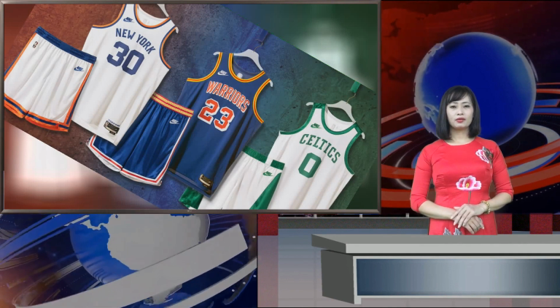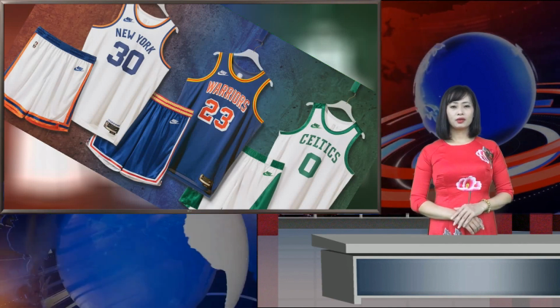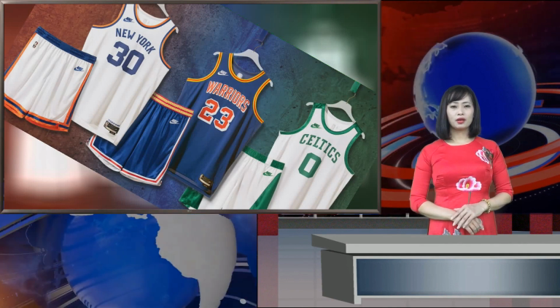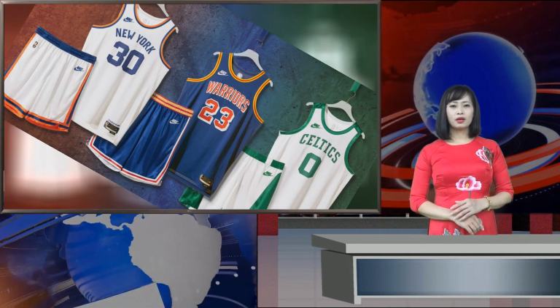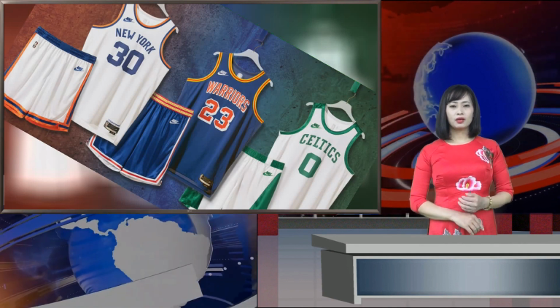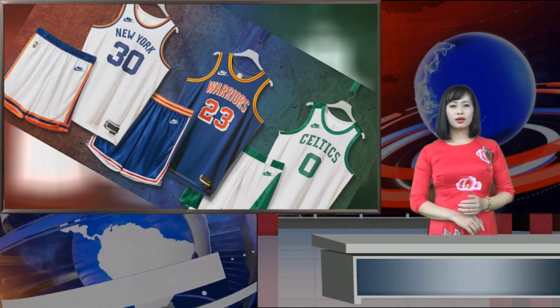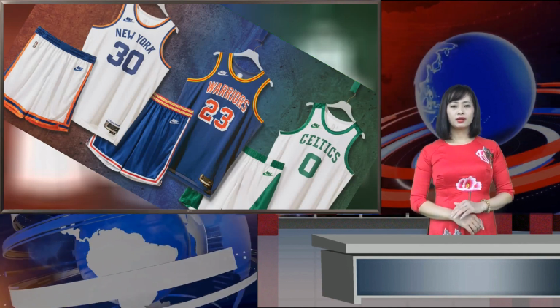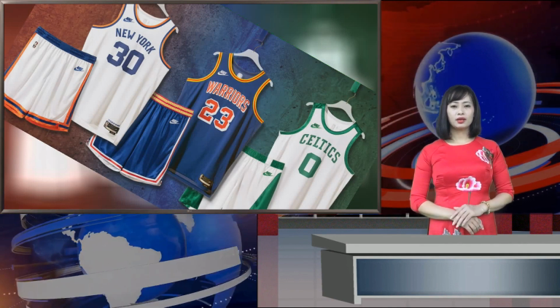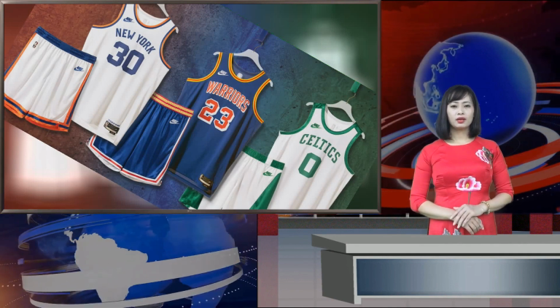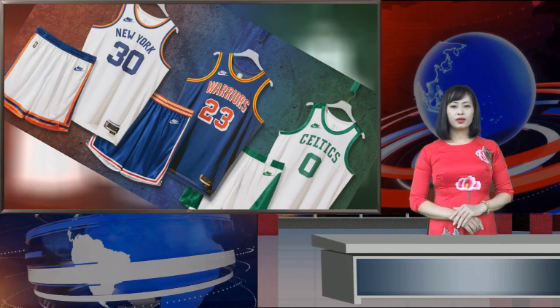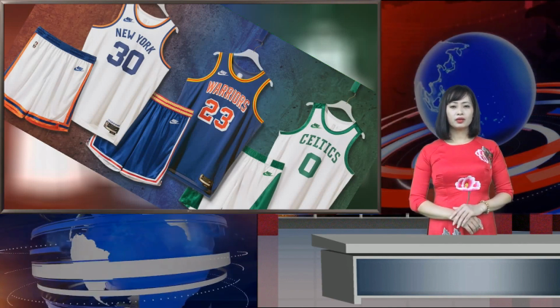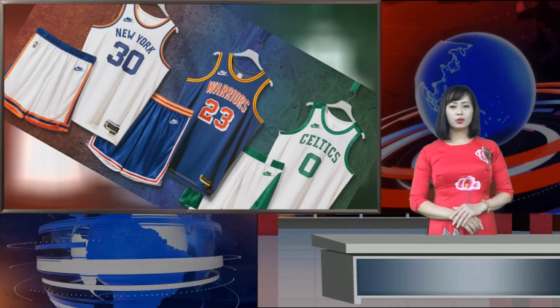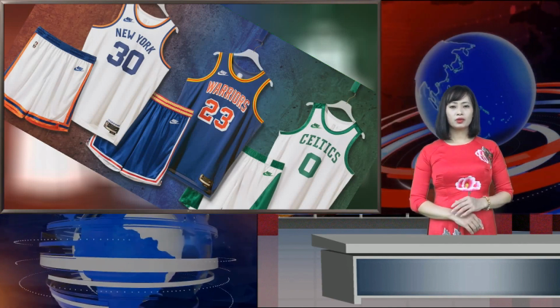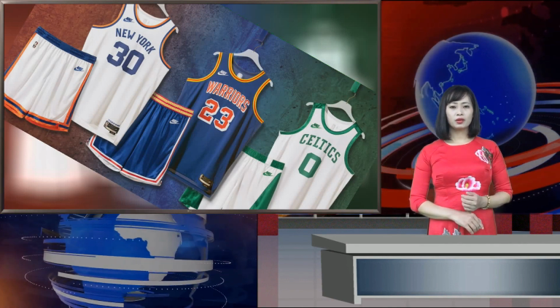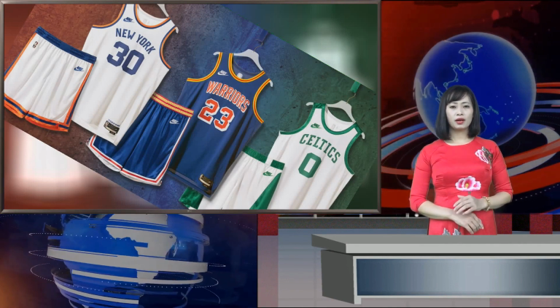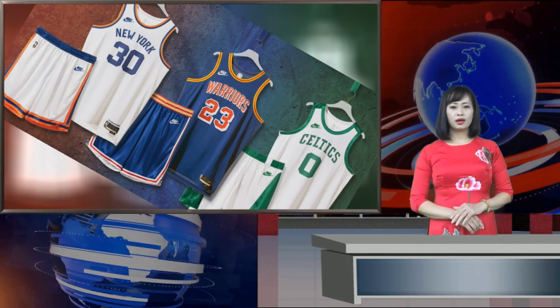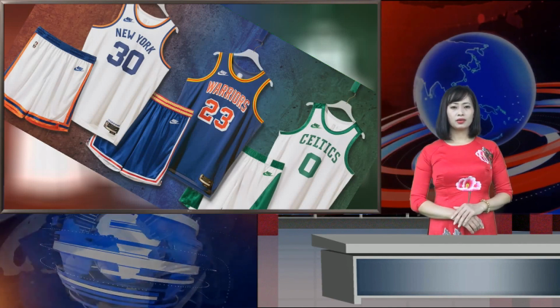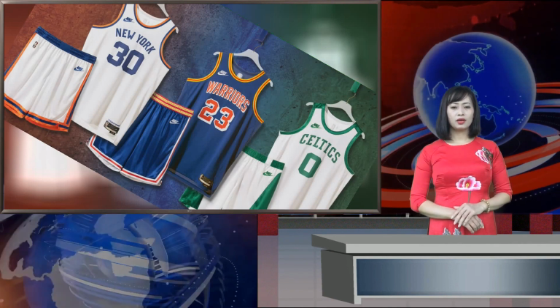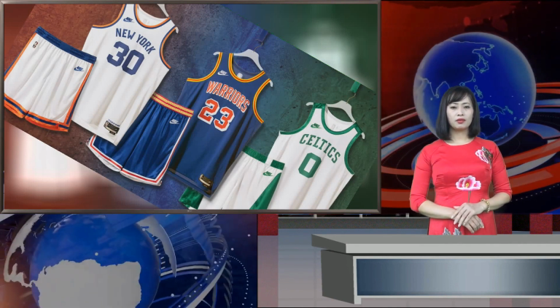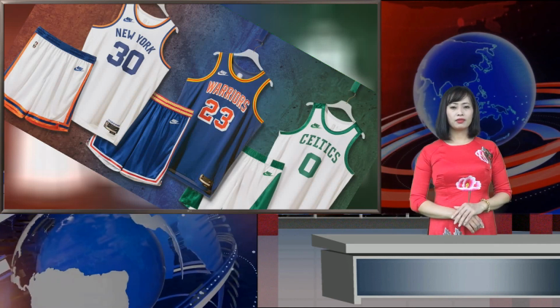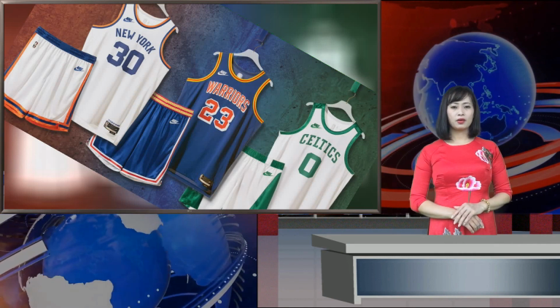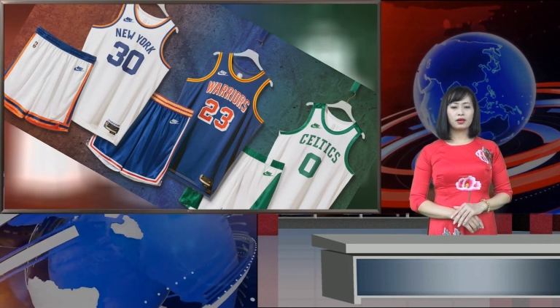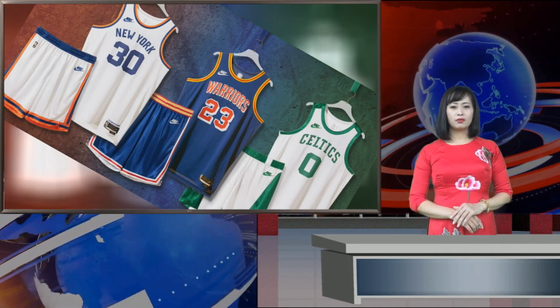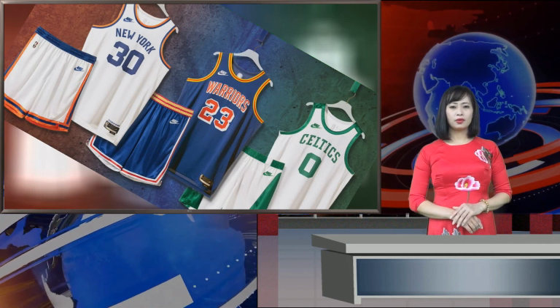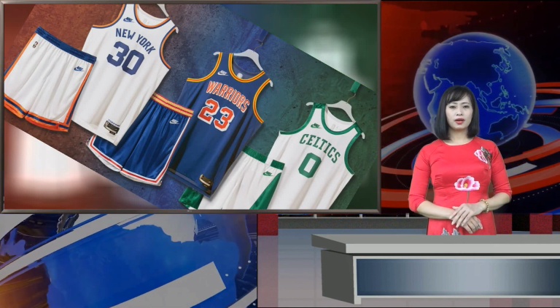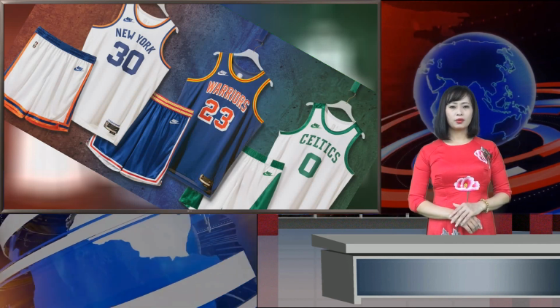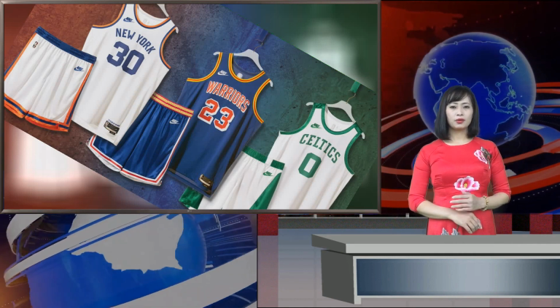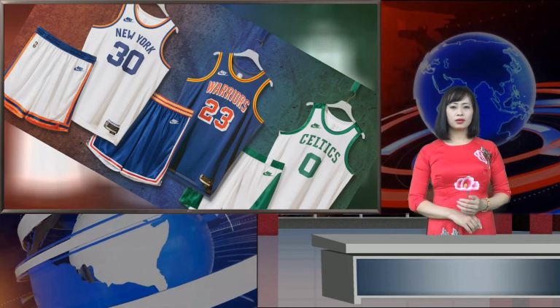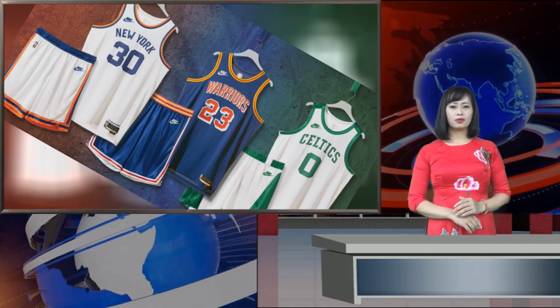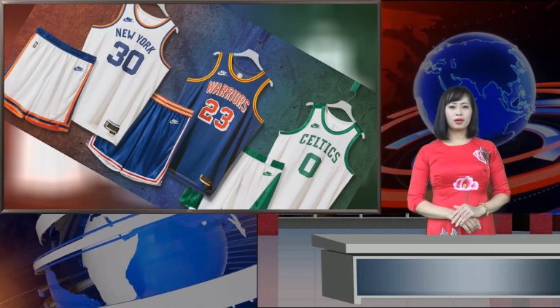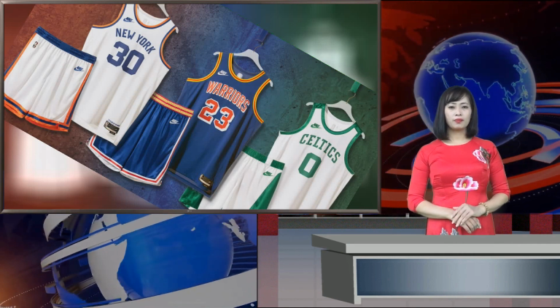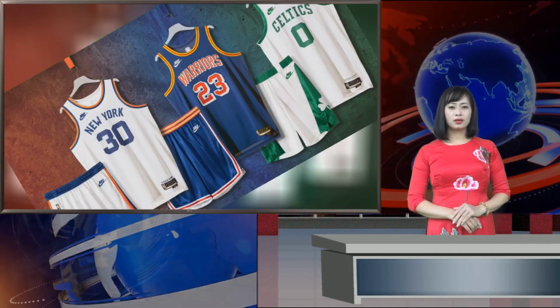Here's a closer look at all of the aspects of the Knicks Classic Edition threads, introducing the 2021-22 Classic Edition uniform.